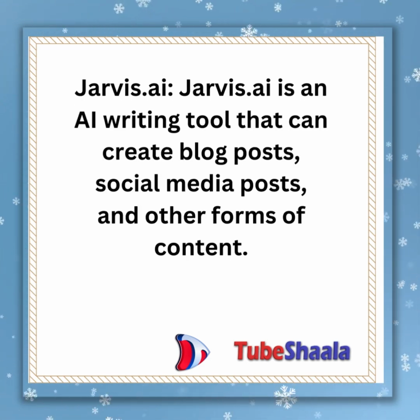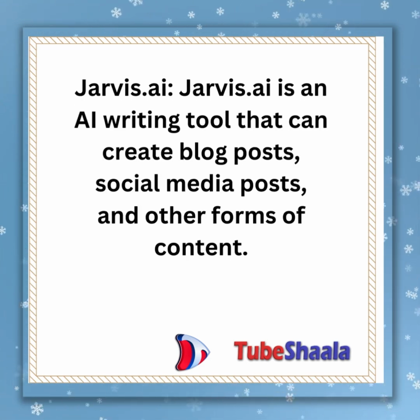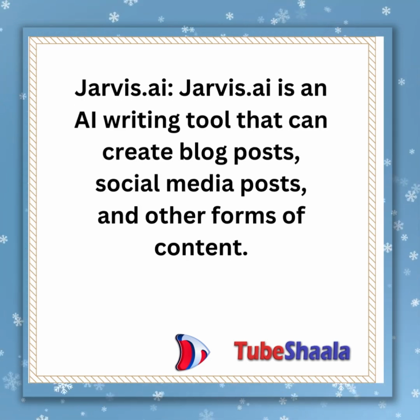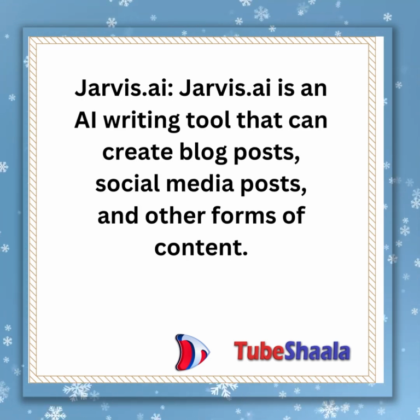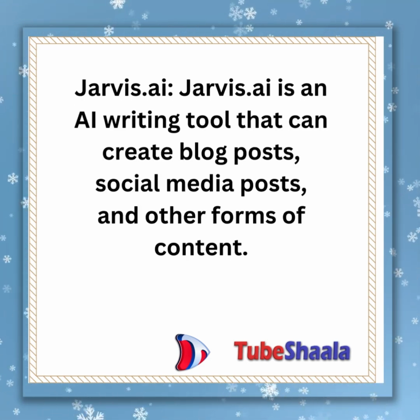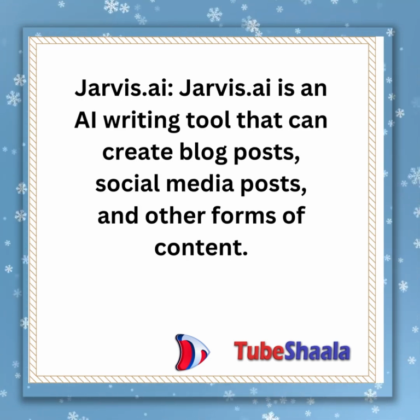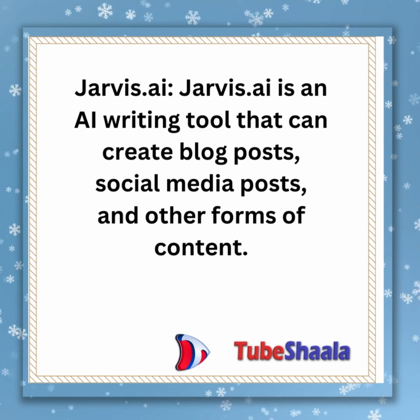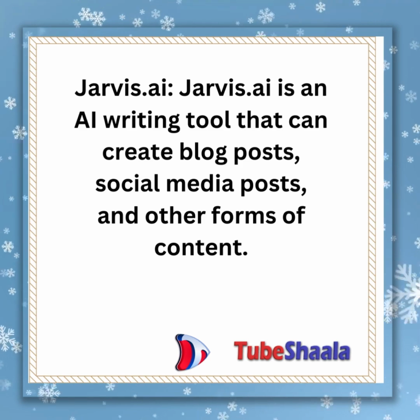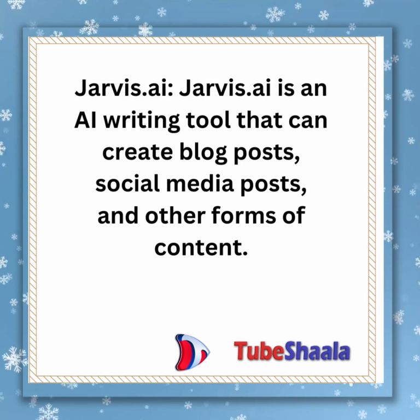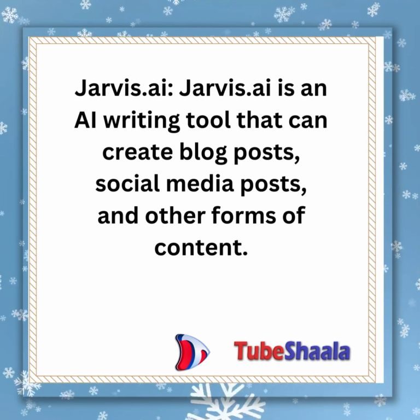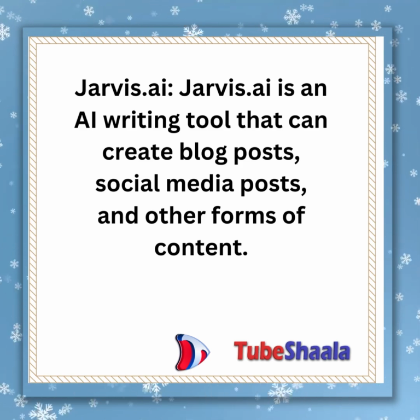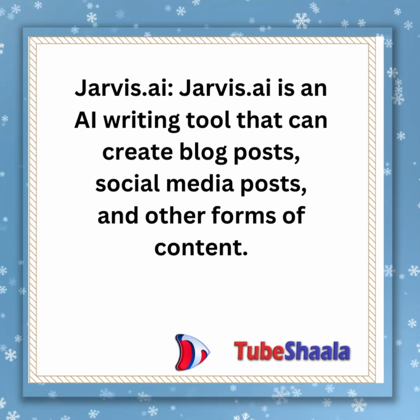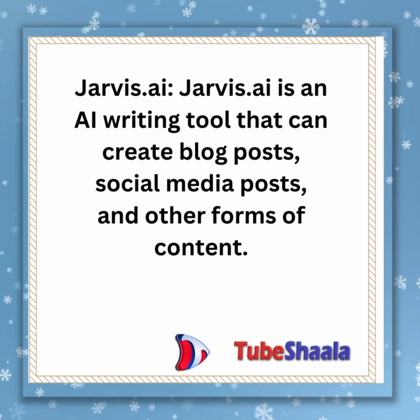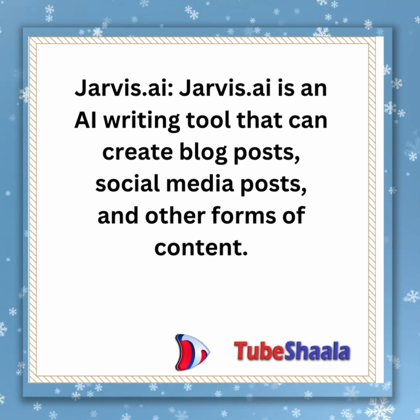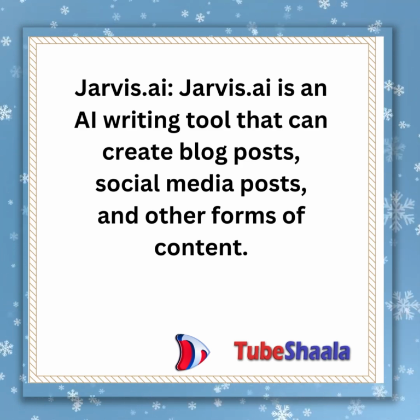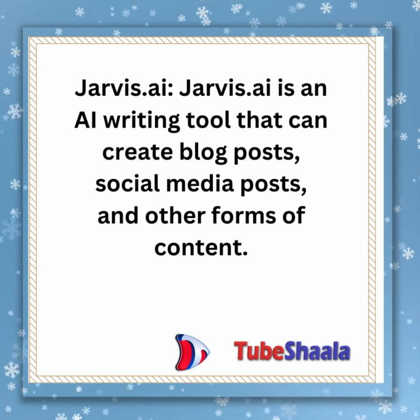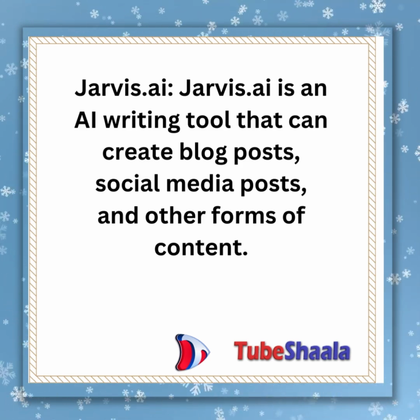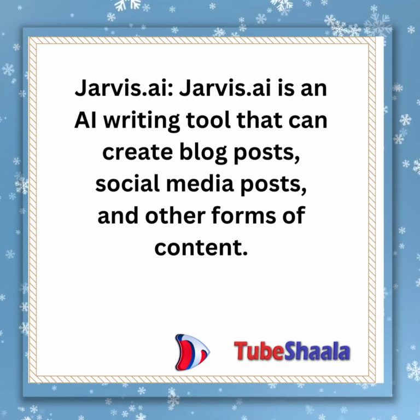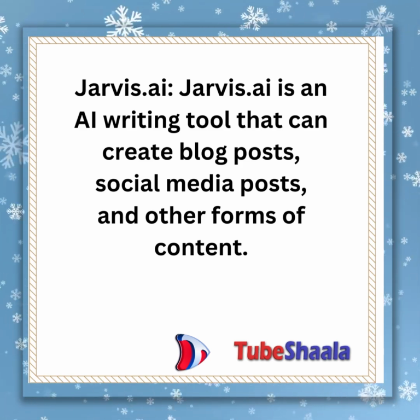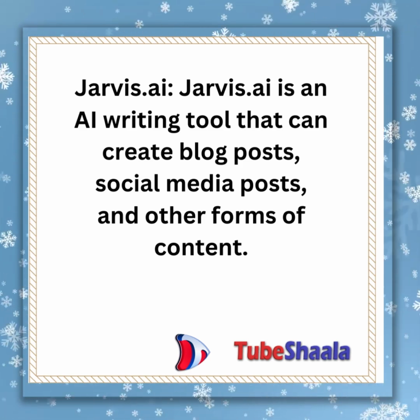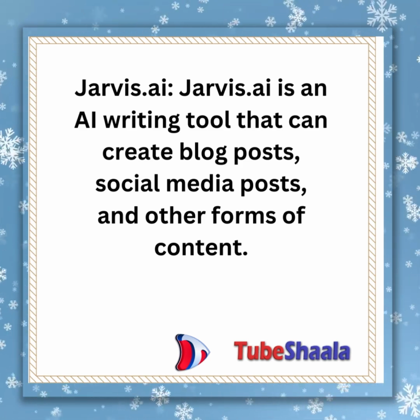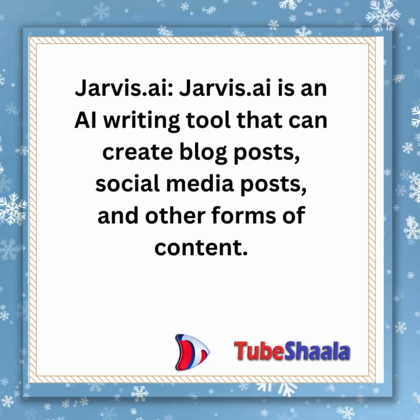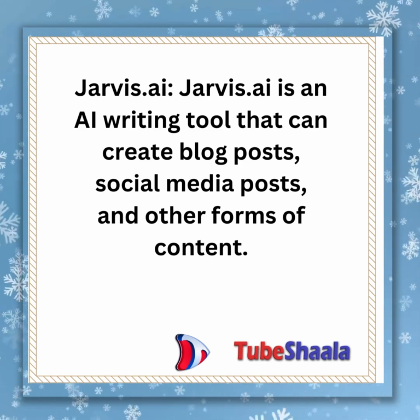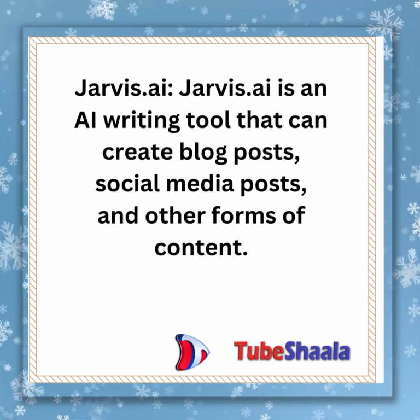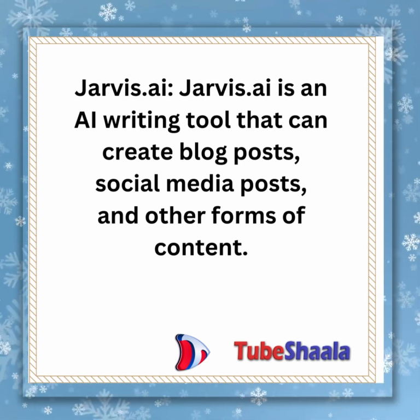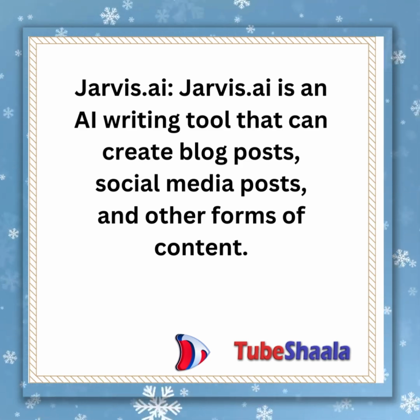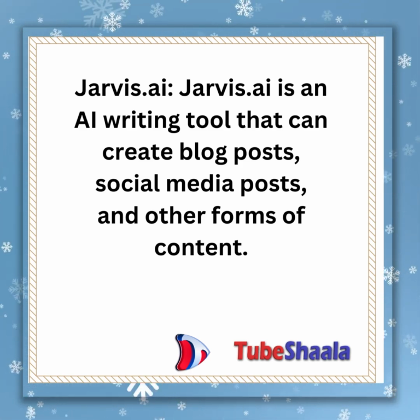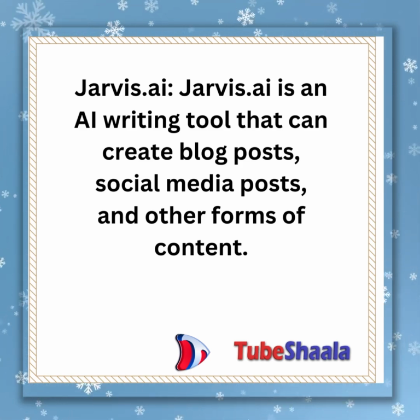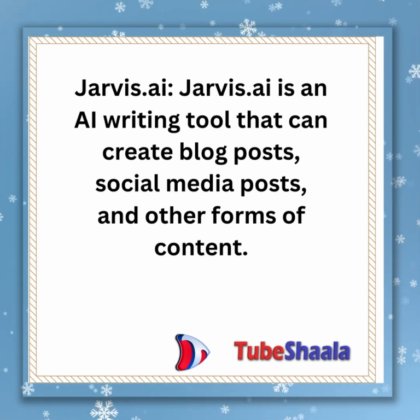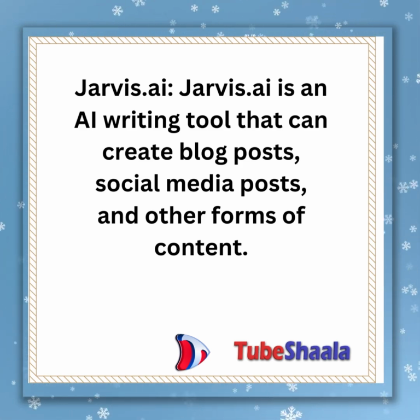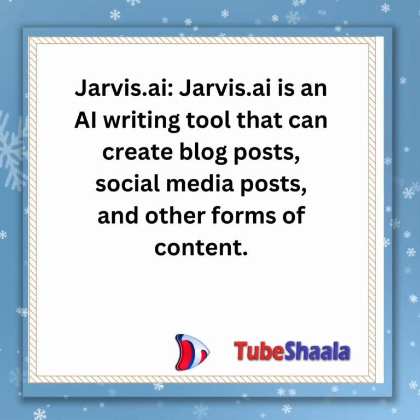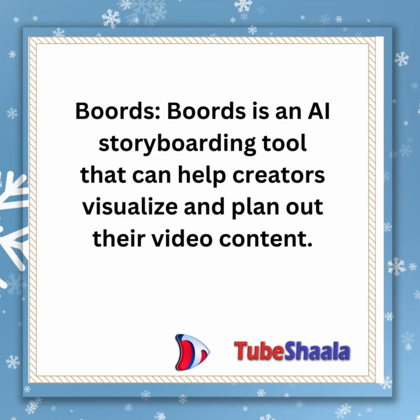Jarvis.ai is an AI writing tool that can create blog posts, social media posts, and other forms of content.